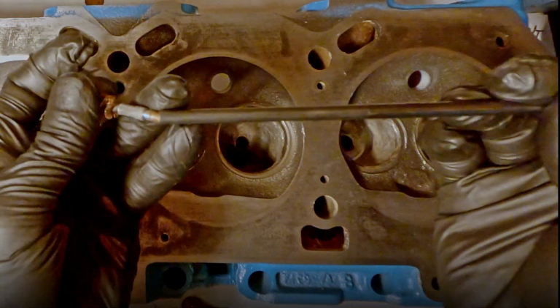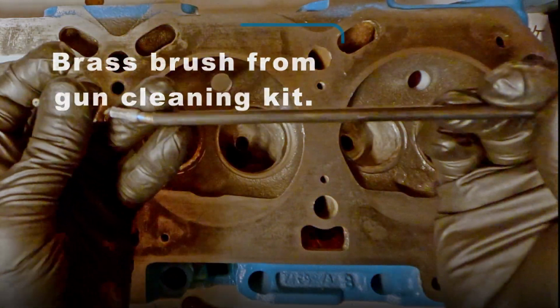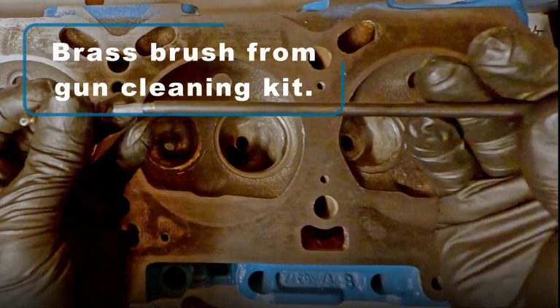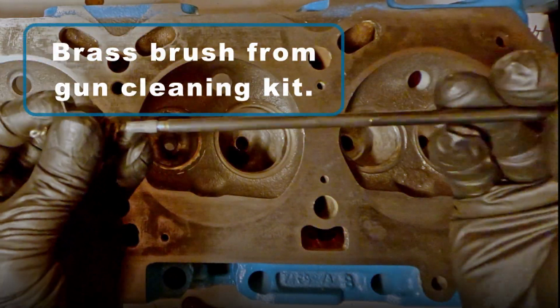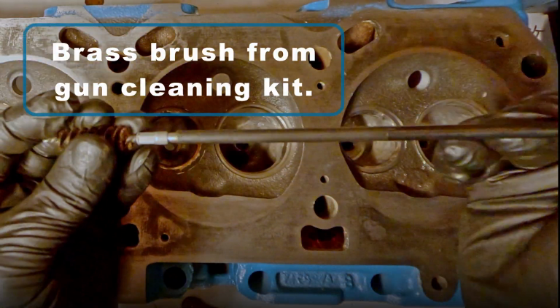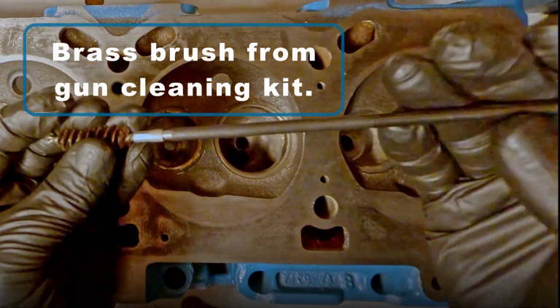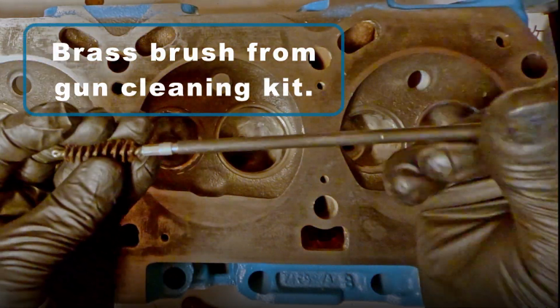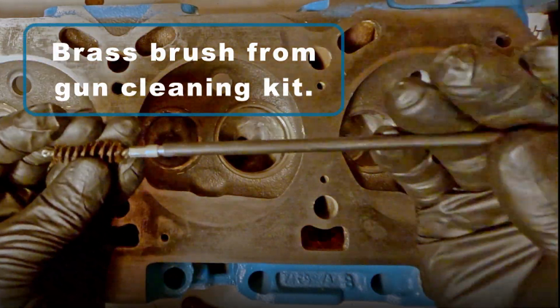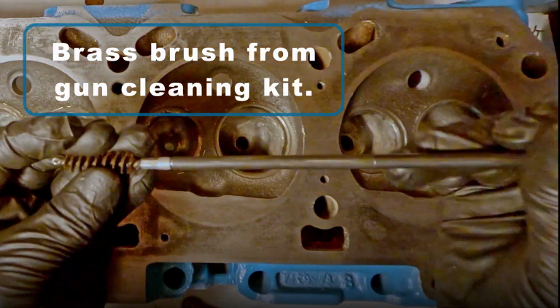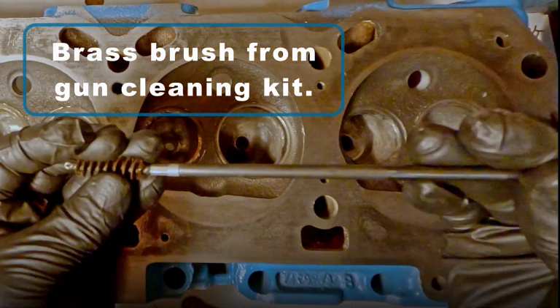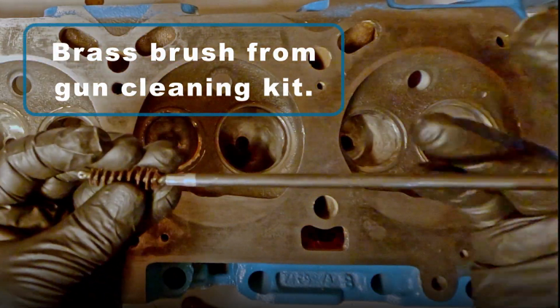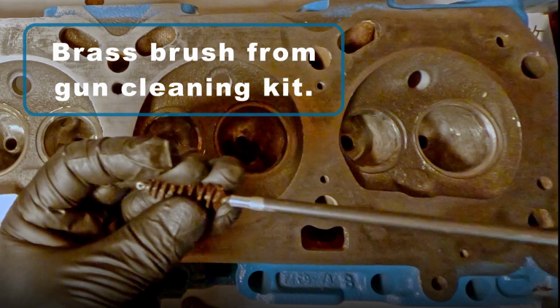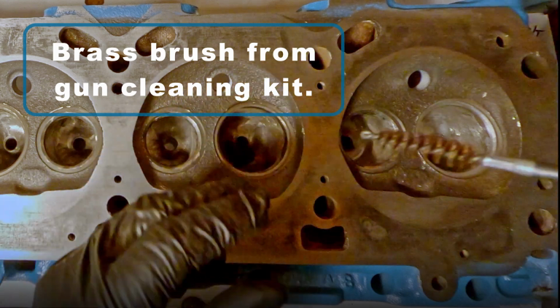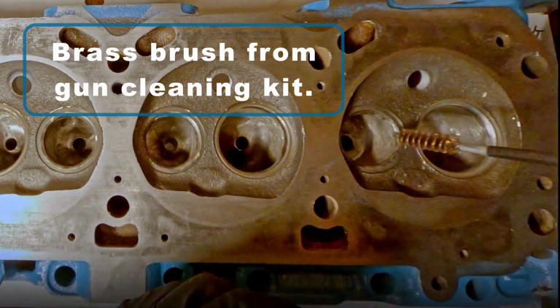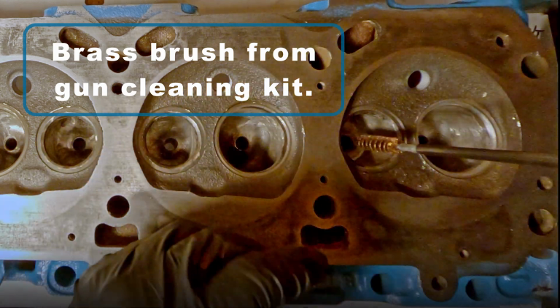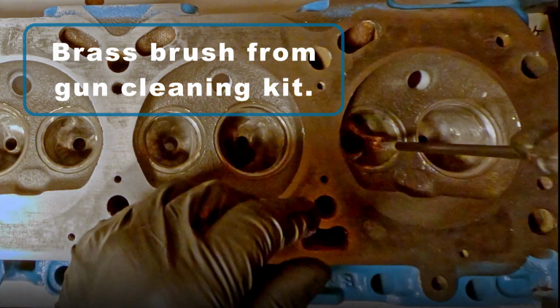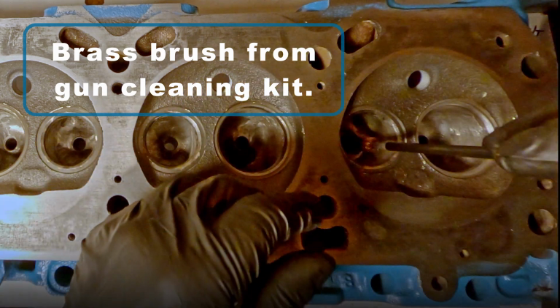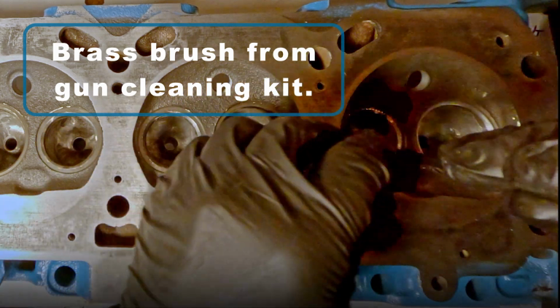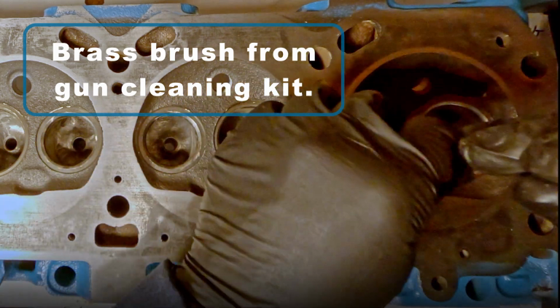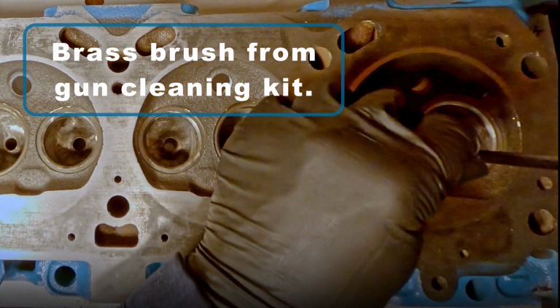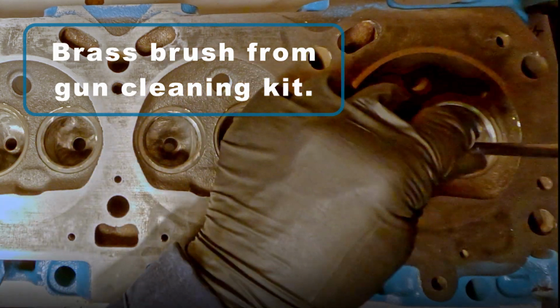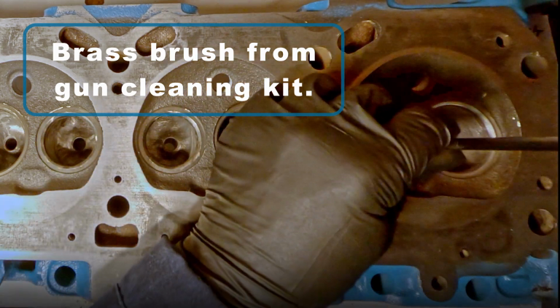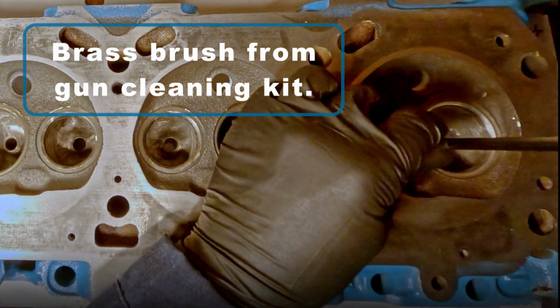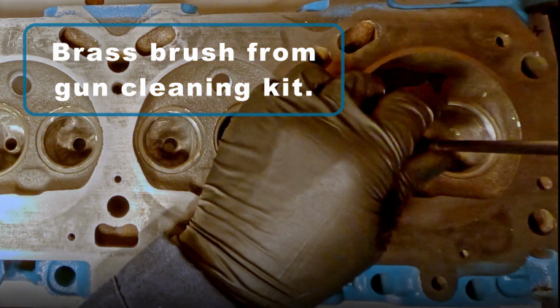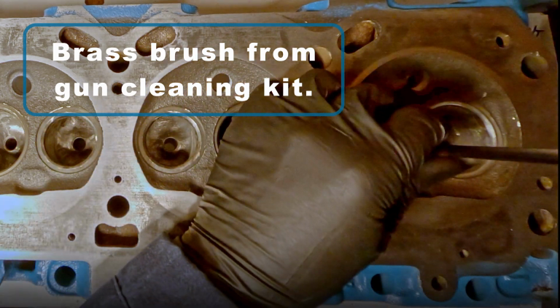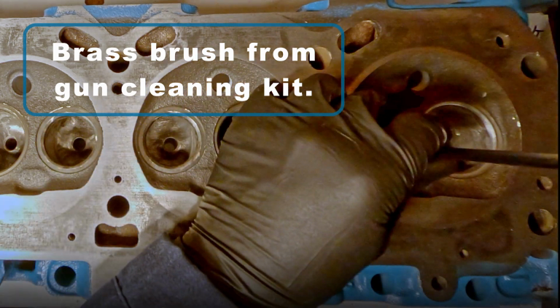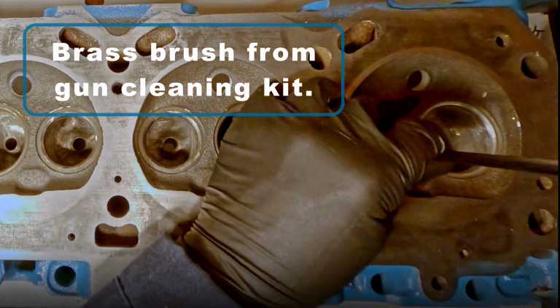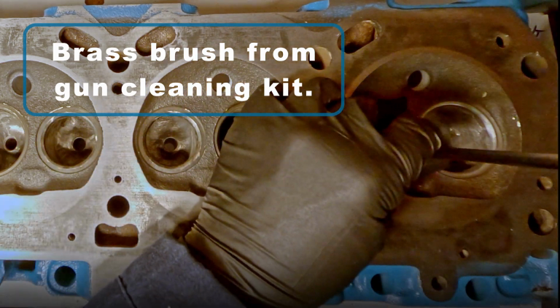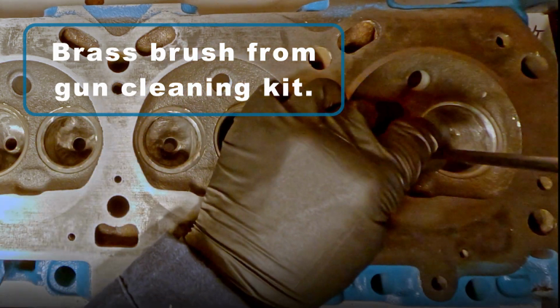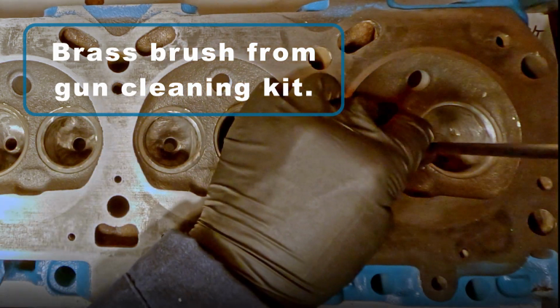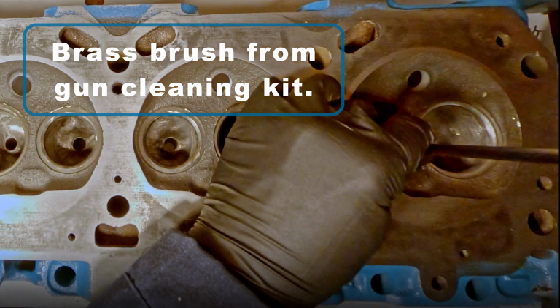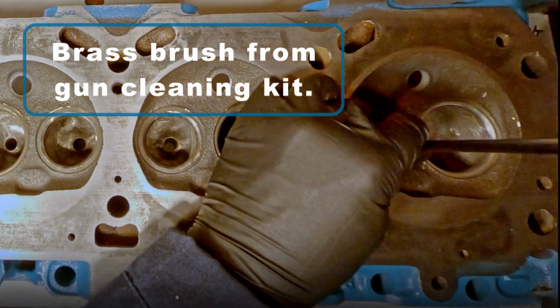I clean the guides before installing the pilots, and for that I use a brass brush from a gun cleaning kit.